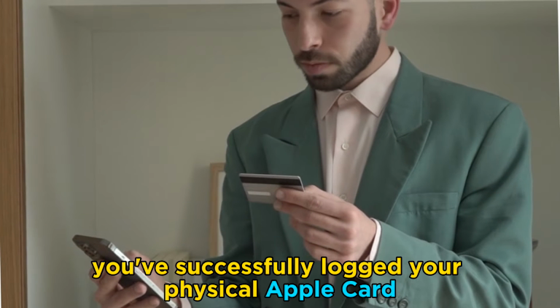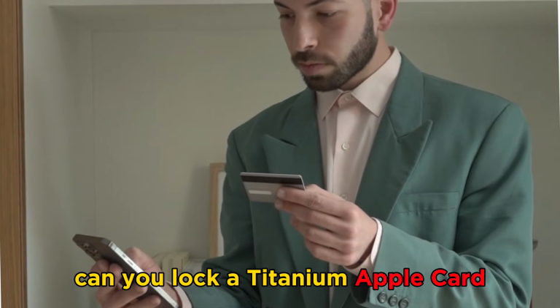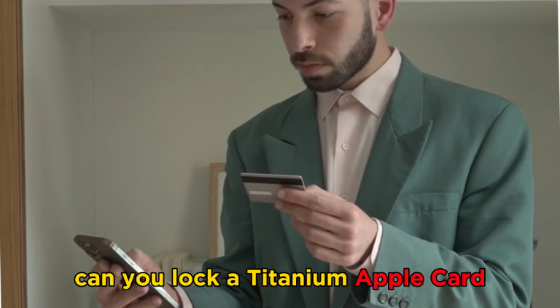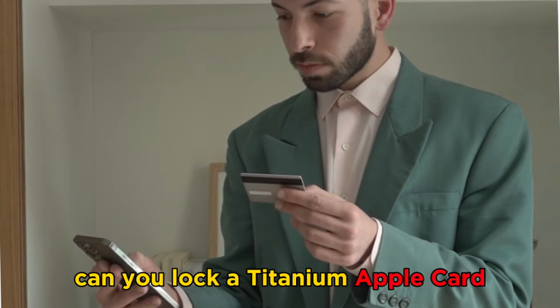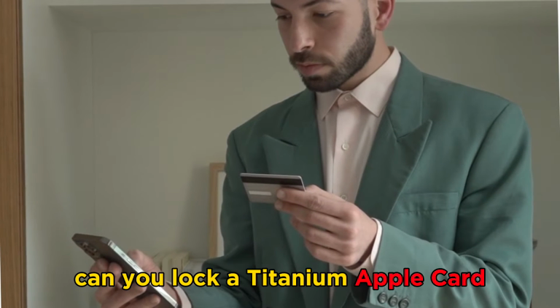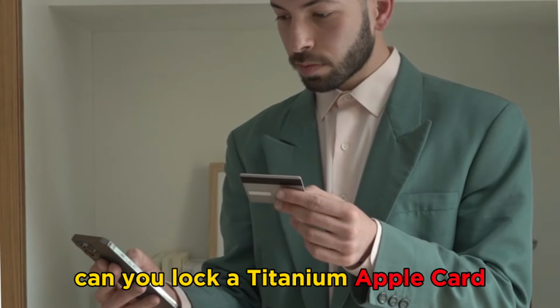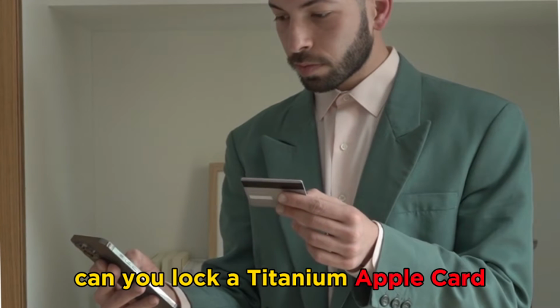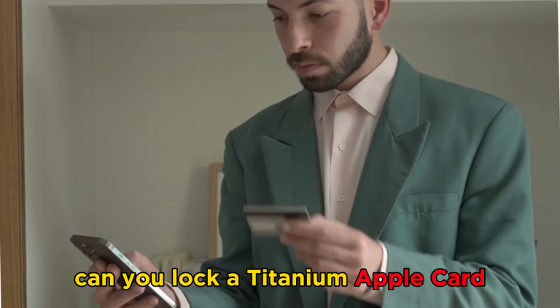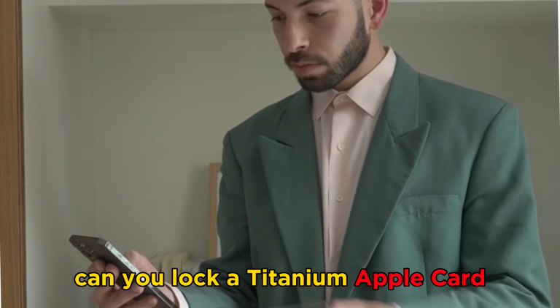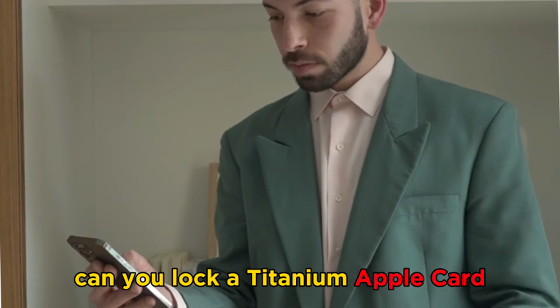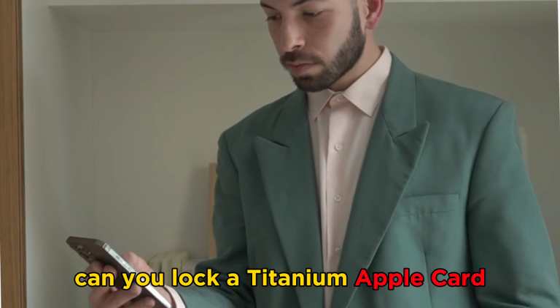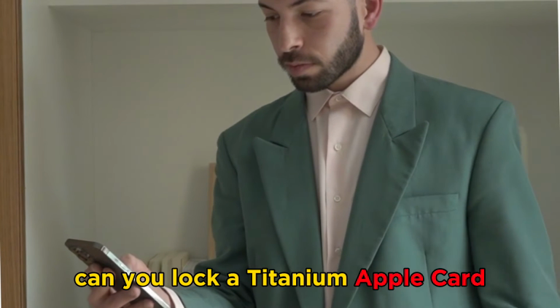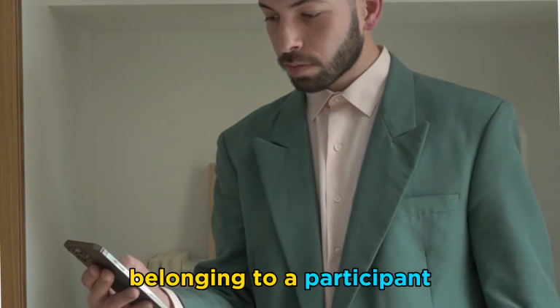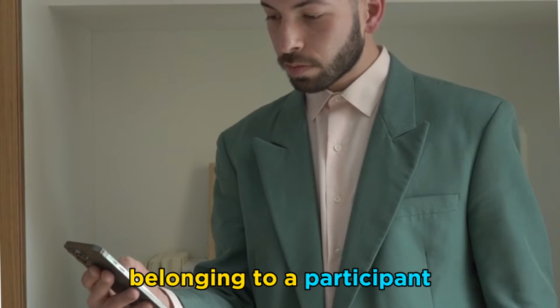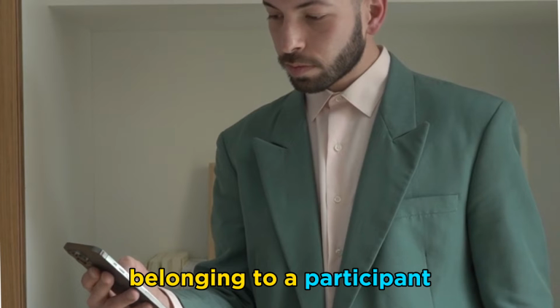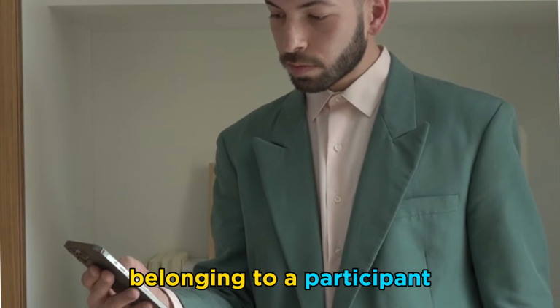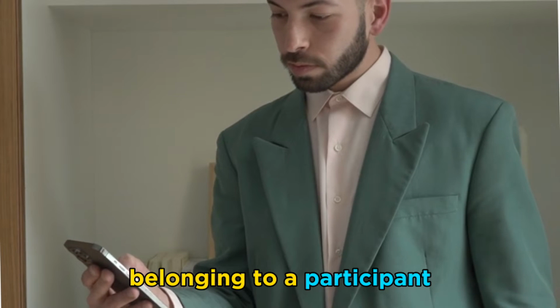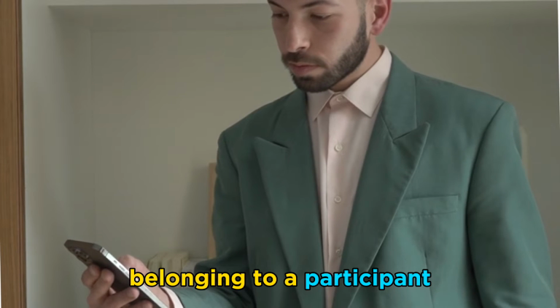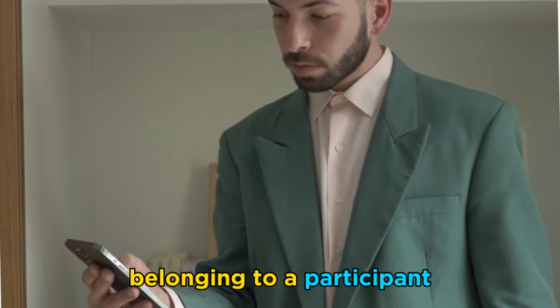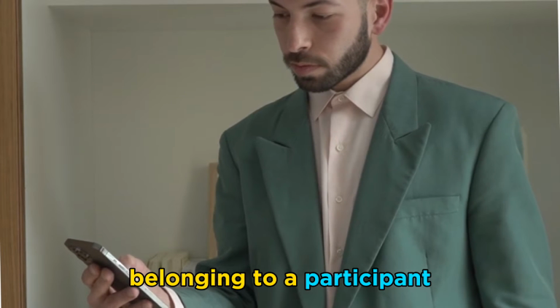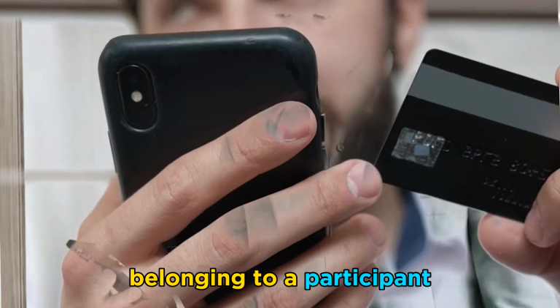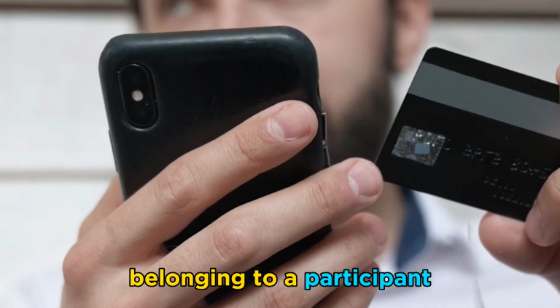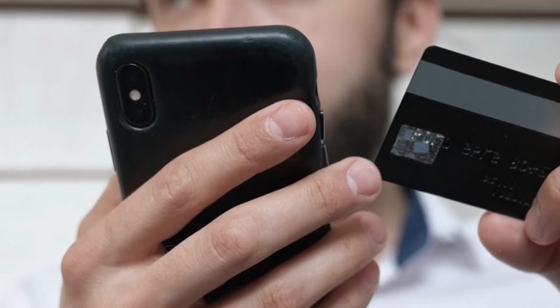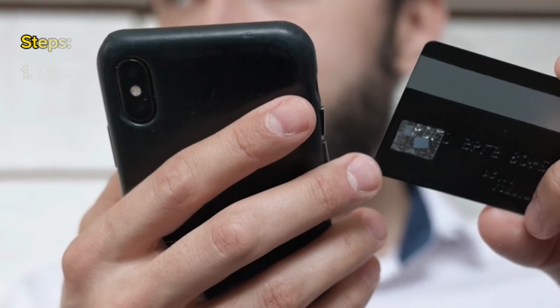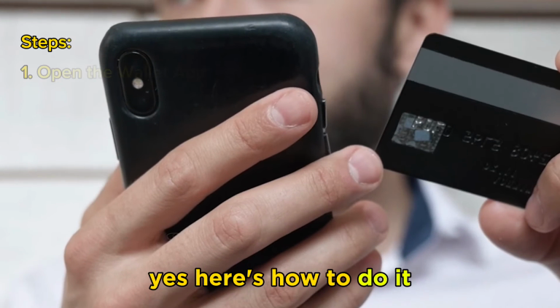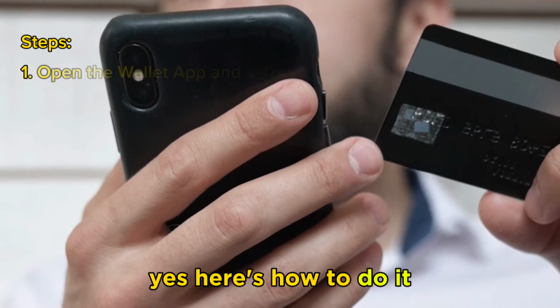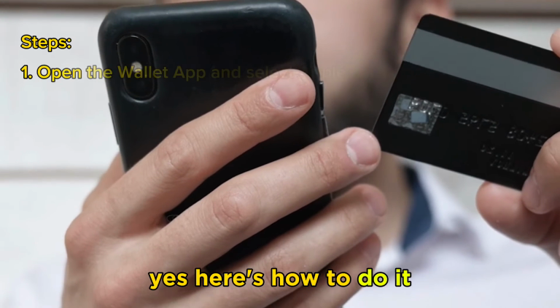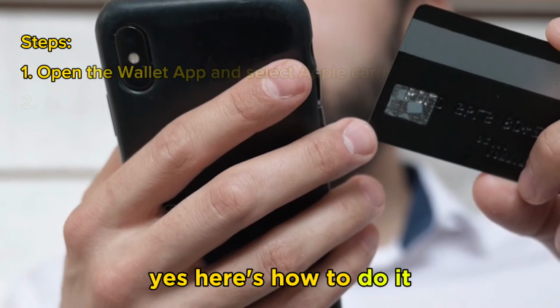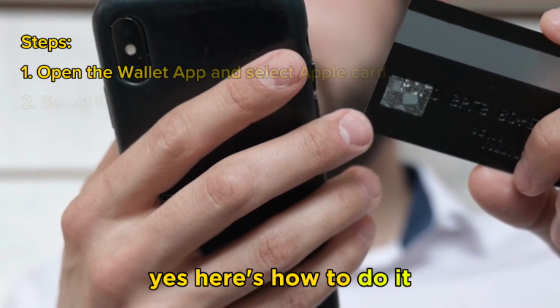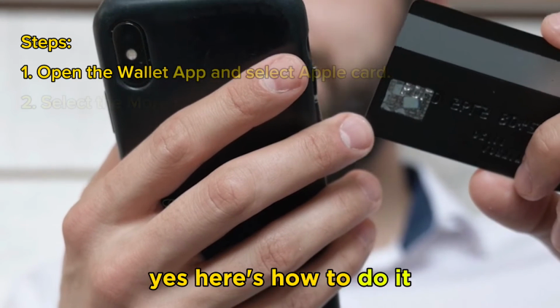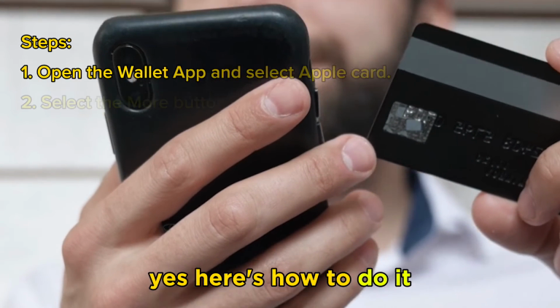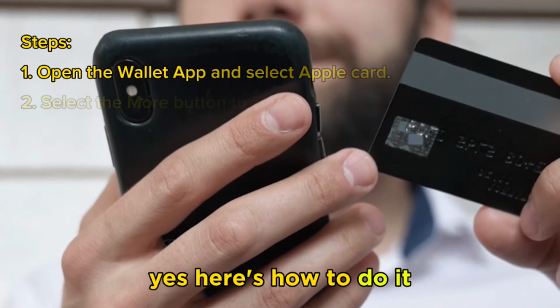Can you lock a Titanium Apple Card belonging to a participant? Yes, here's how to do it.